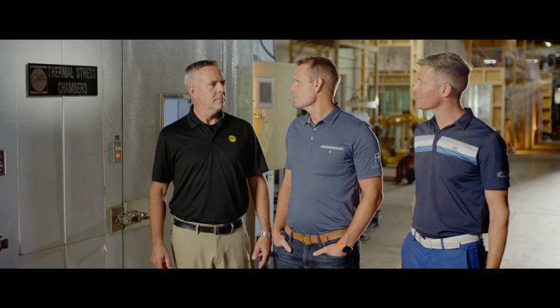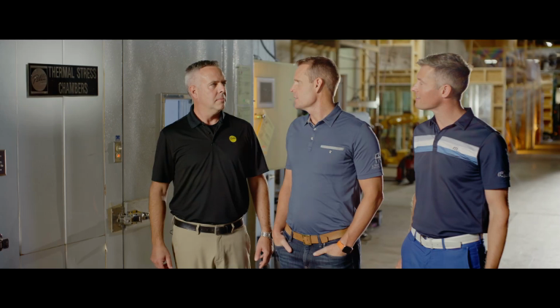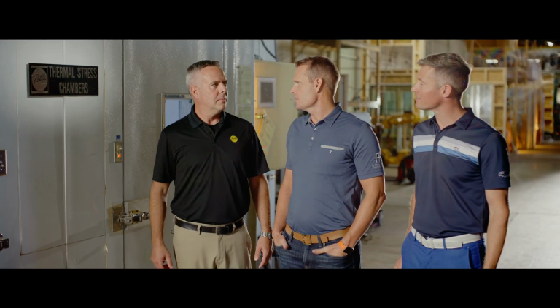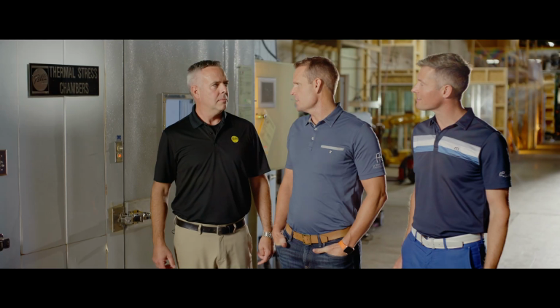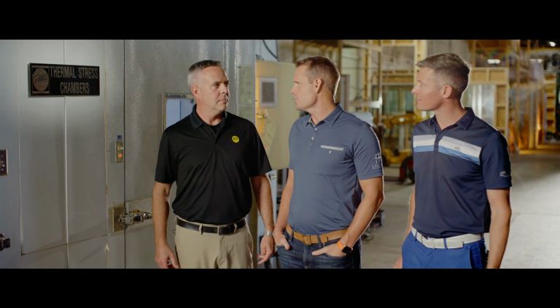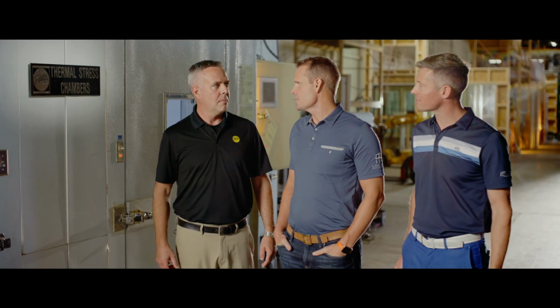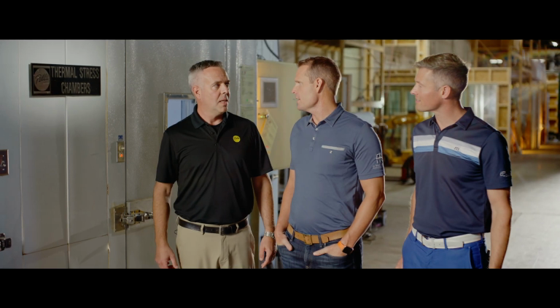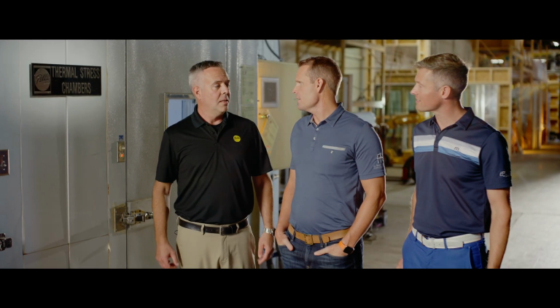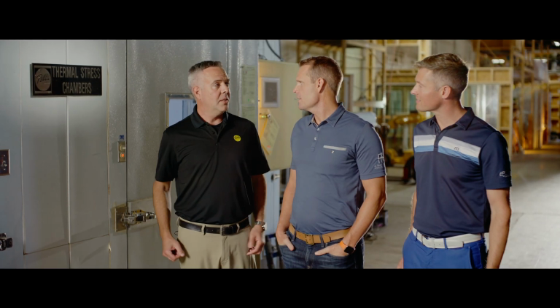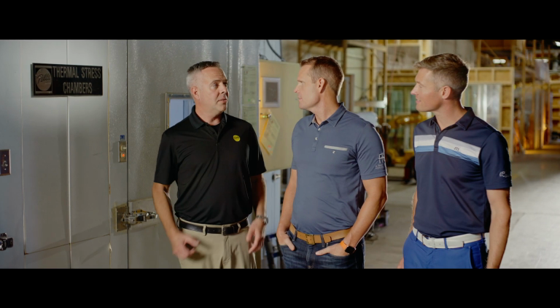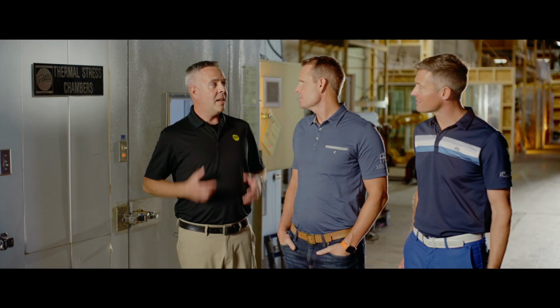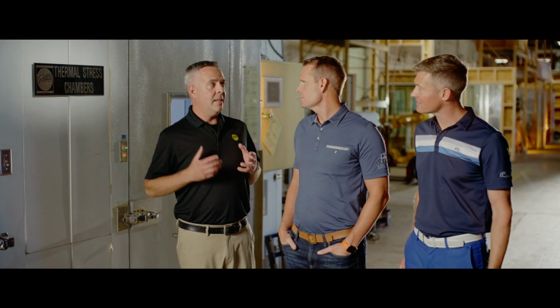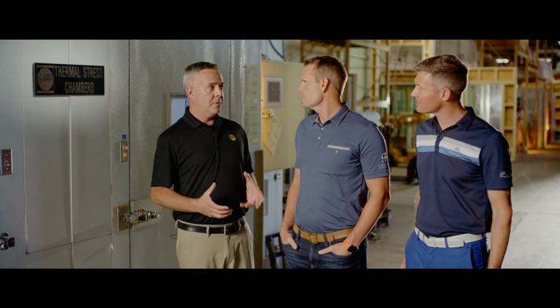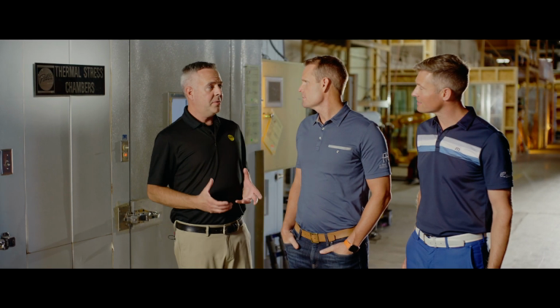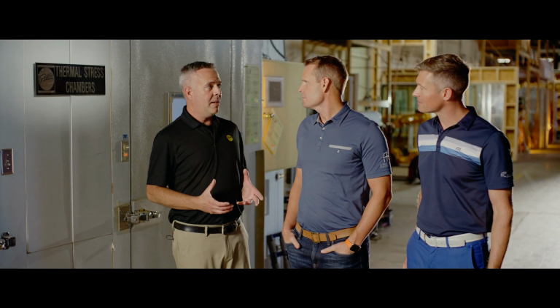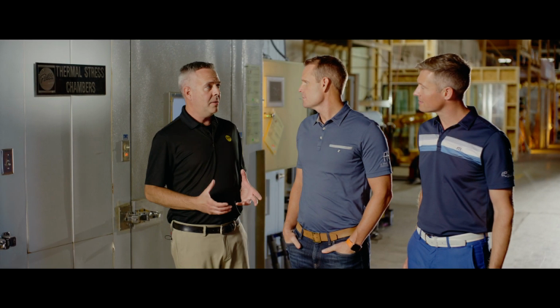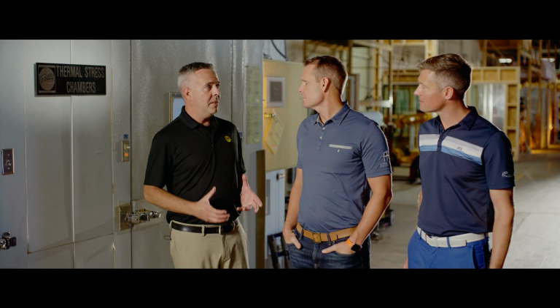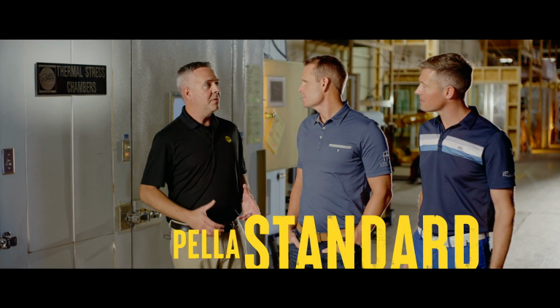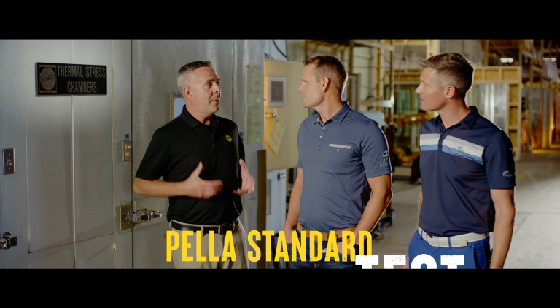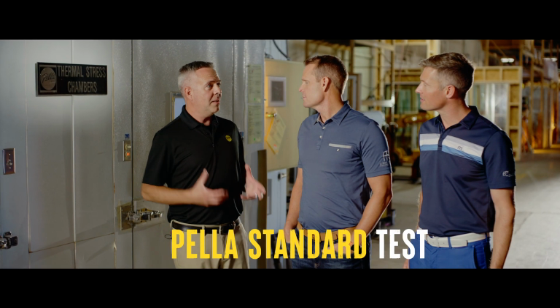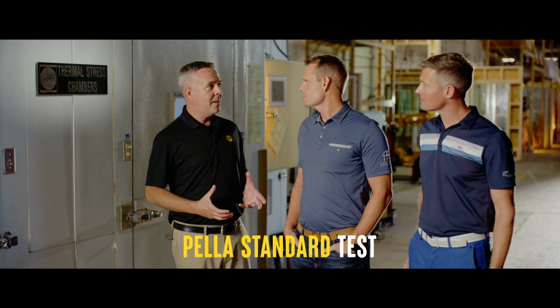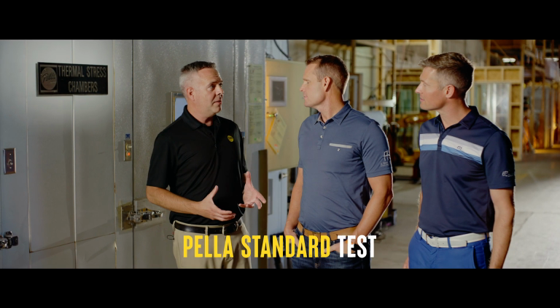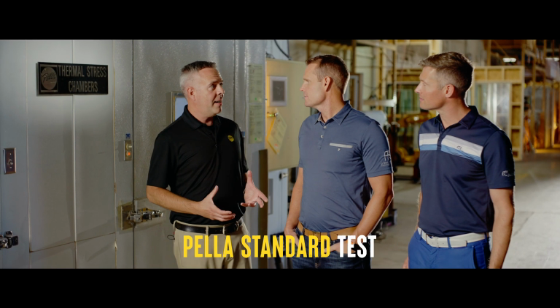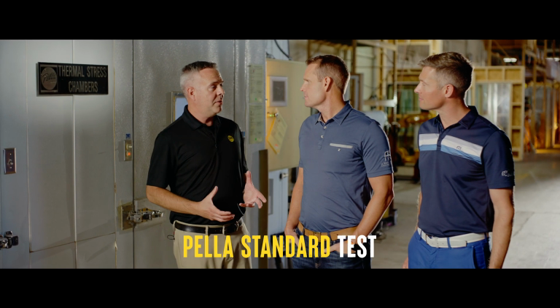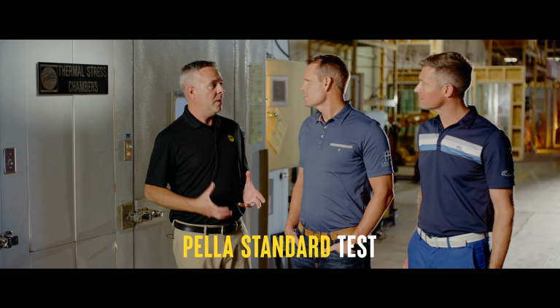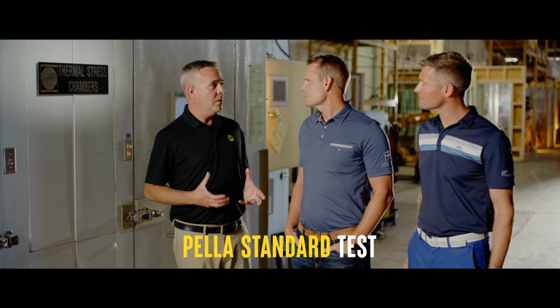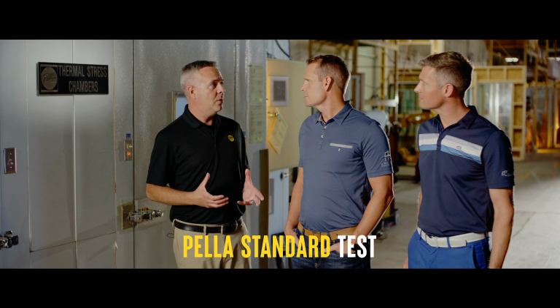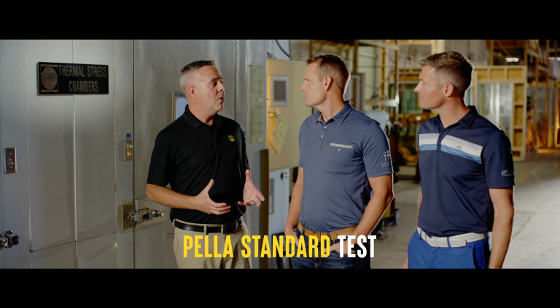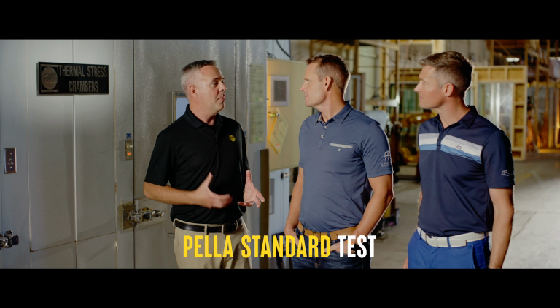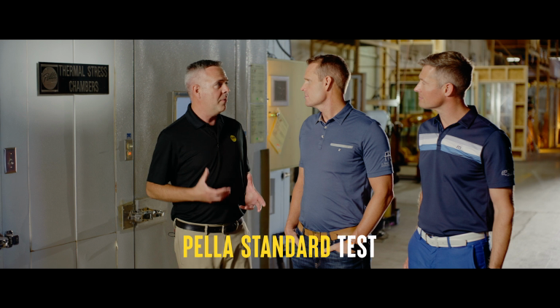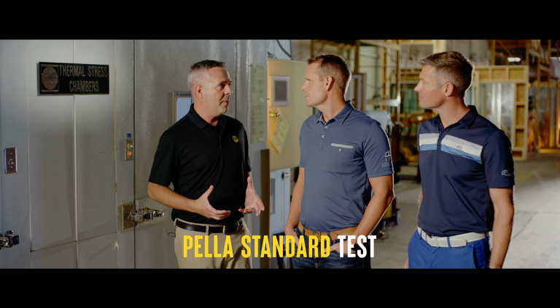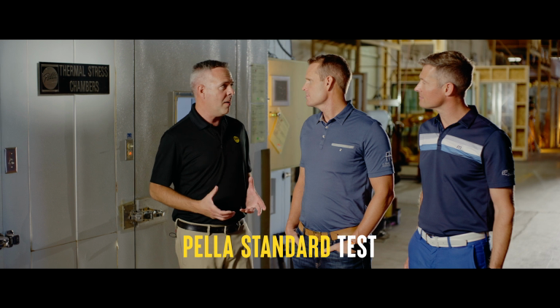Is this an industry standard? This is not an industry standard — this is a Pella standard test that we do to go above and beyond.